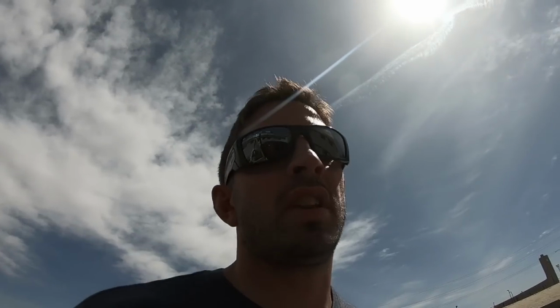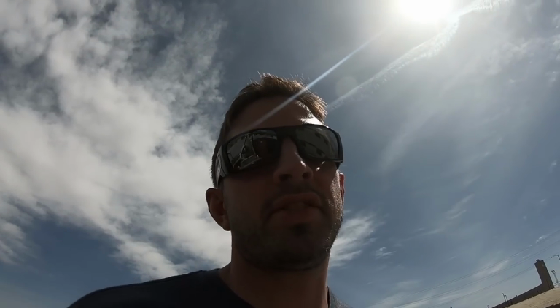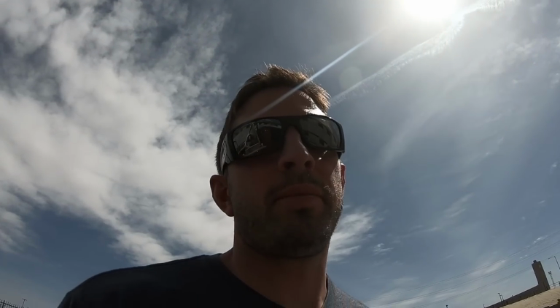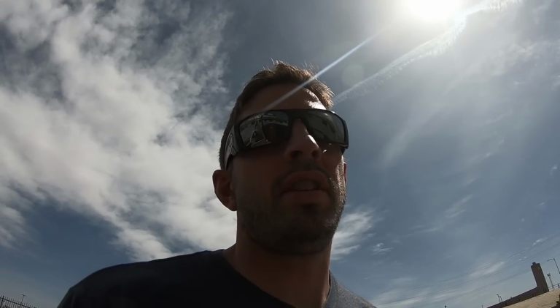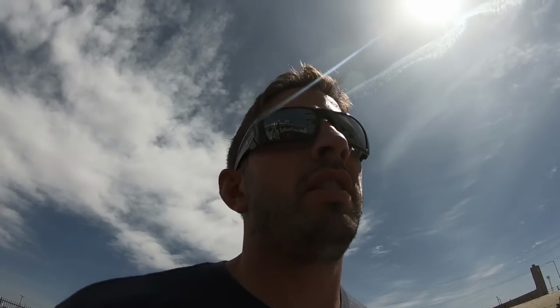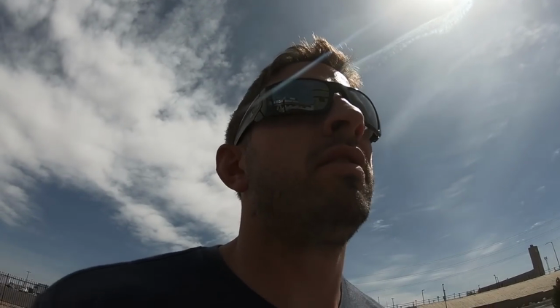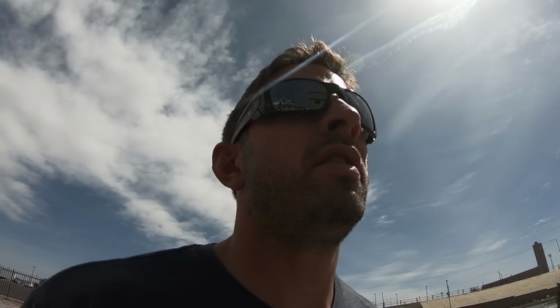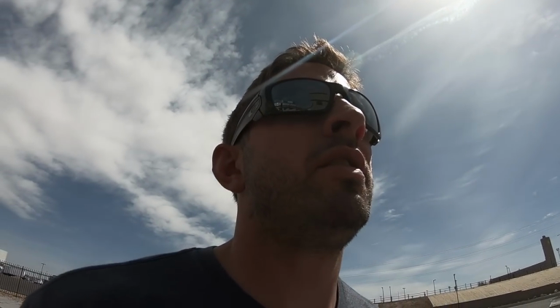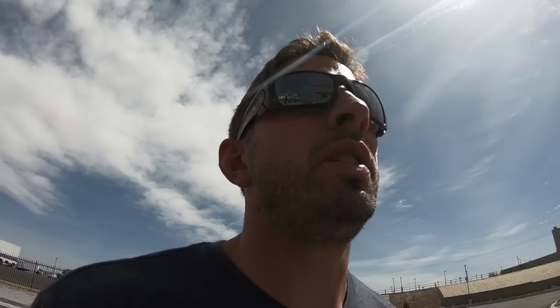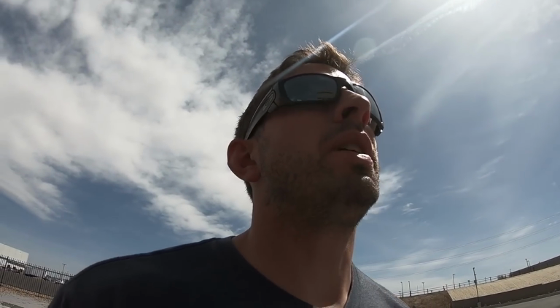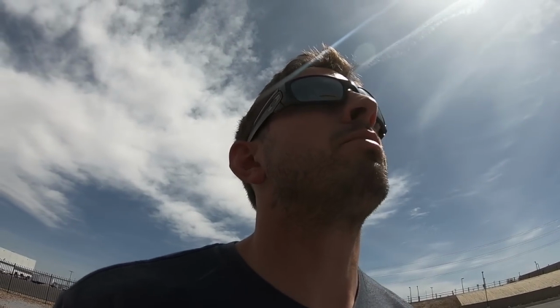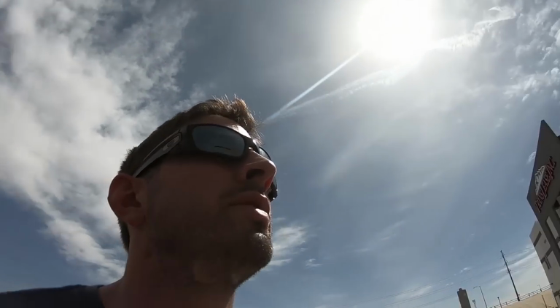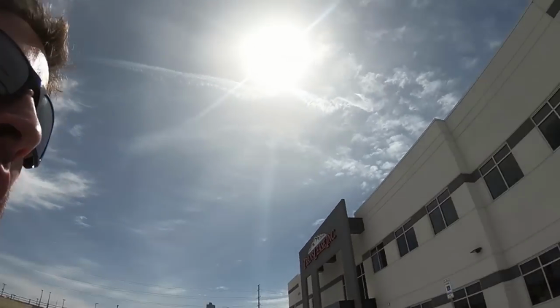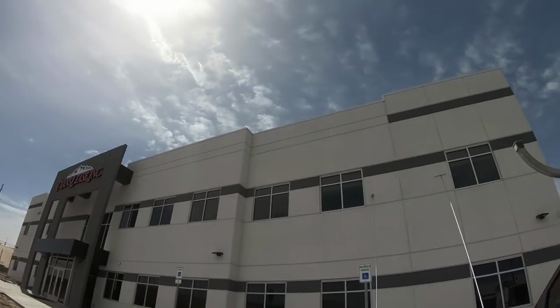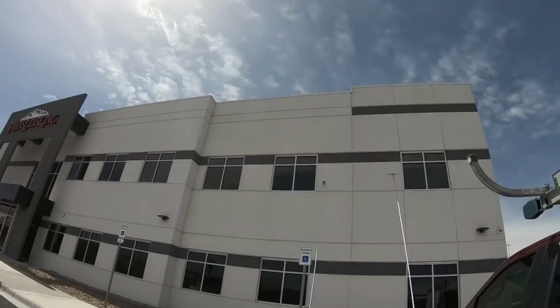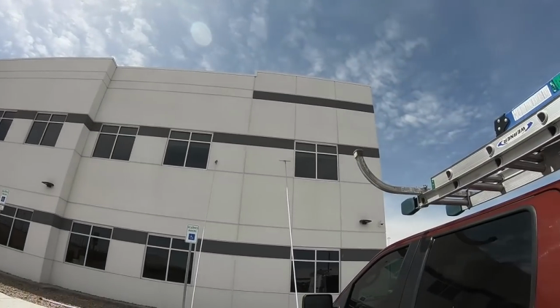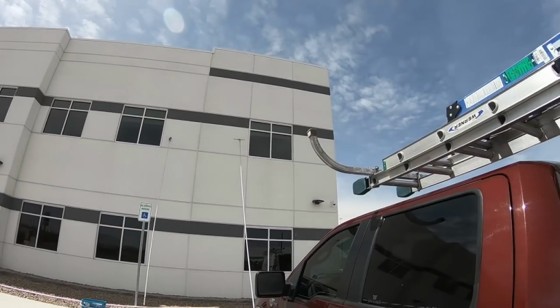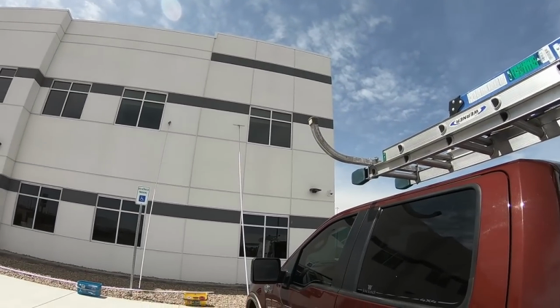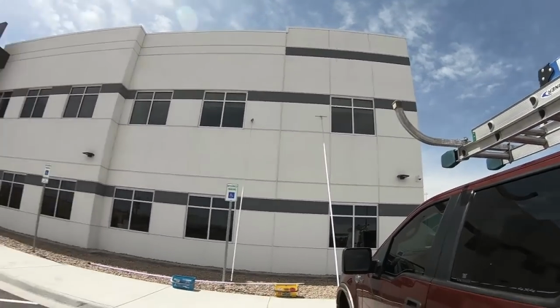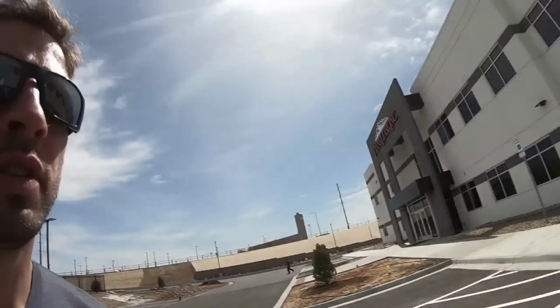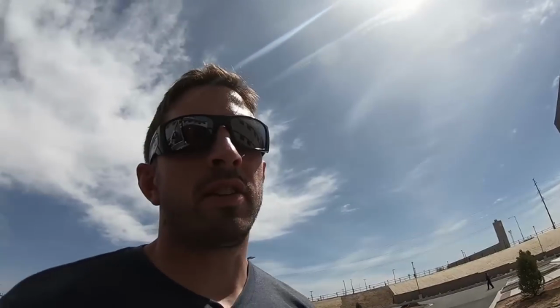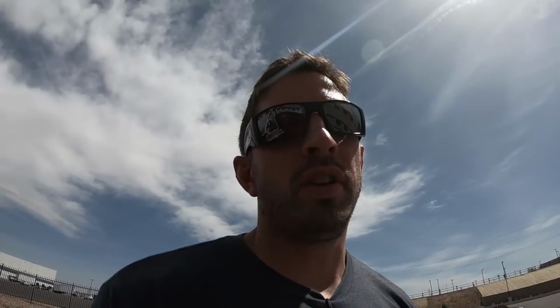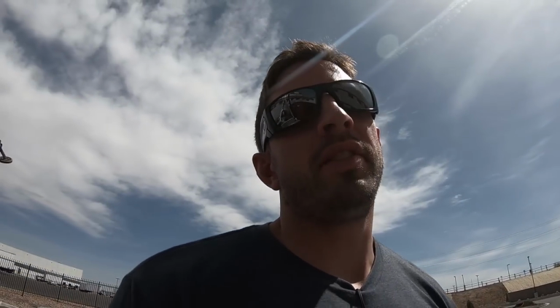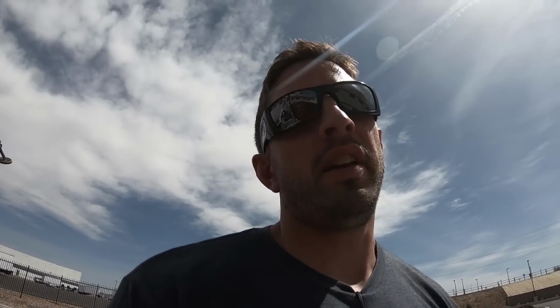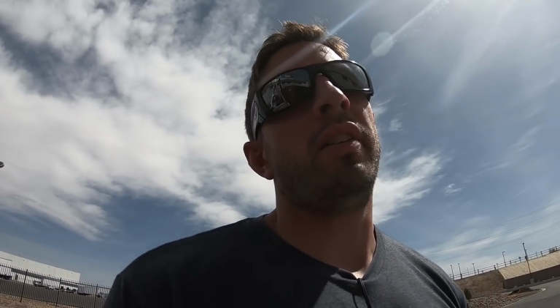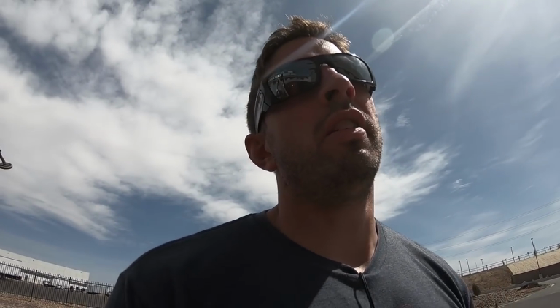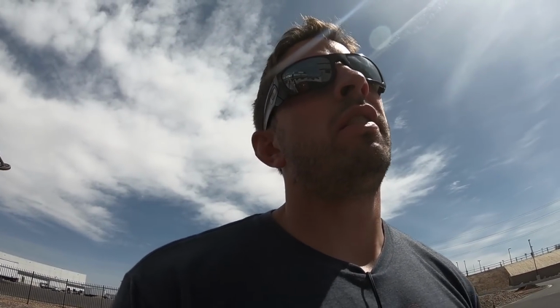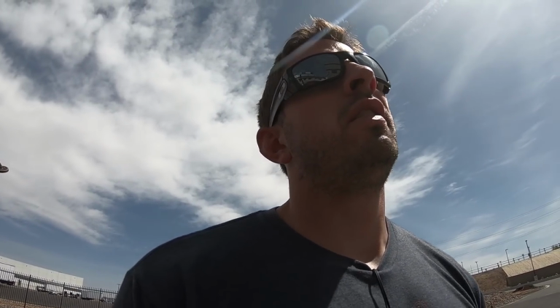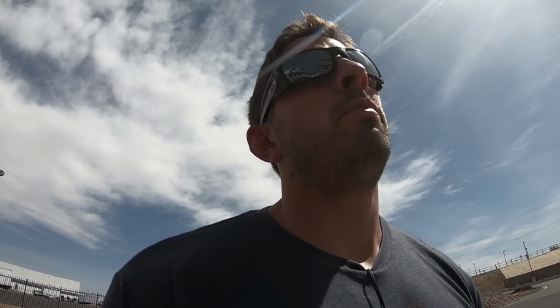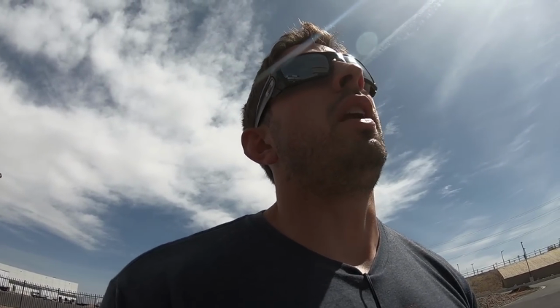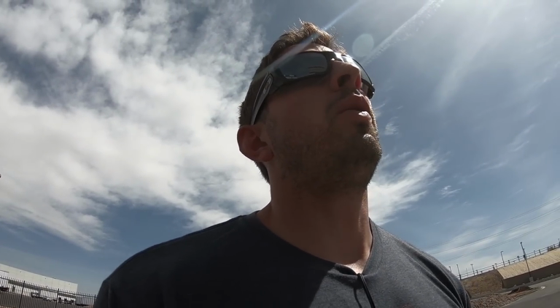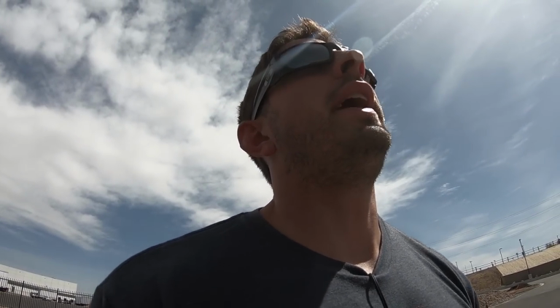Last job of the day. Me and the boss are pulling some windows — got this busy inside and out. Been a long day.